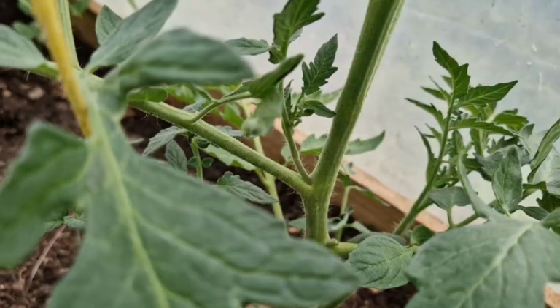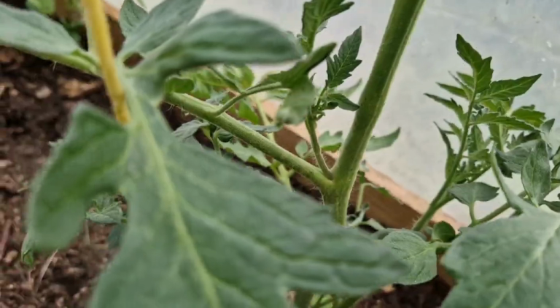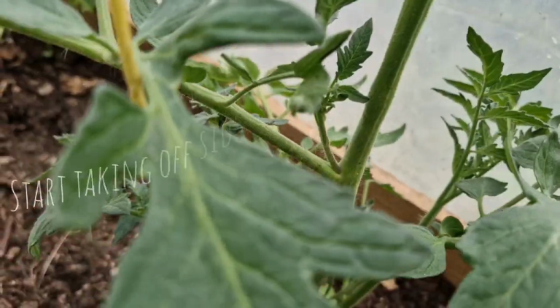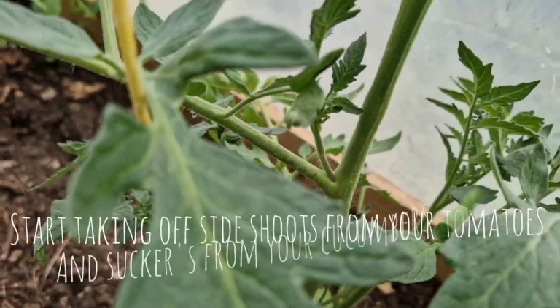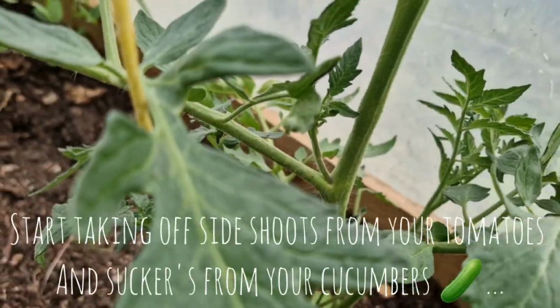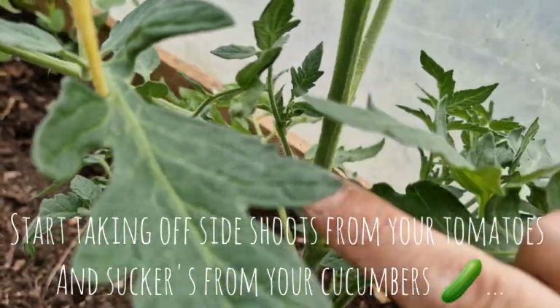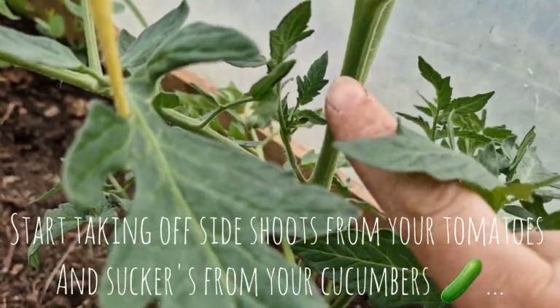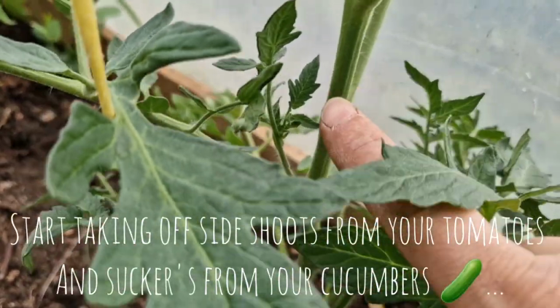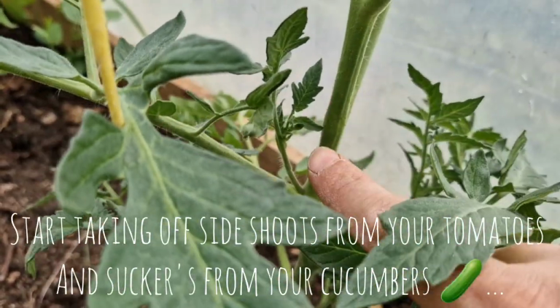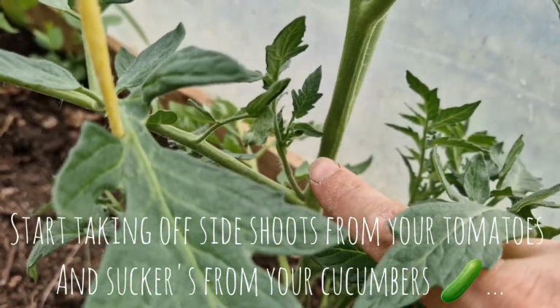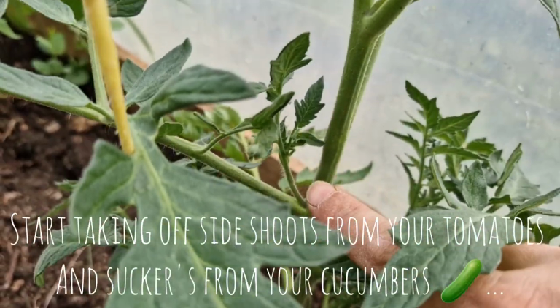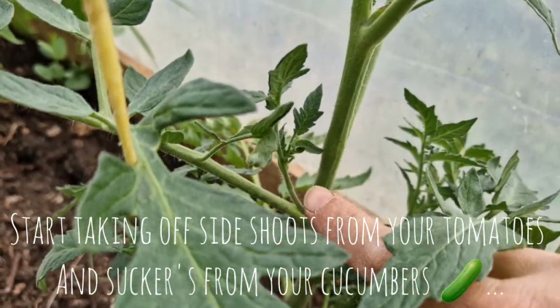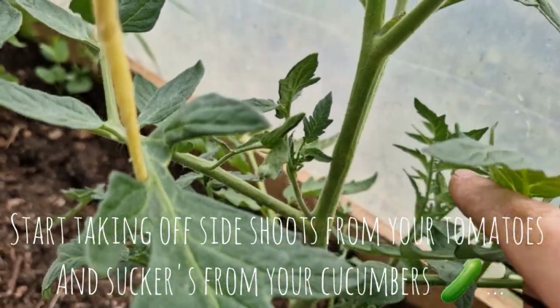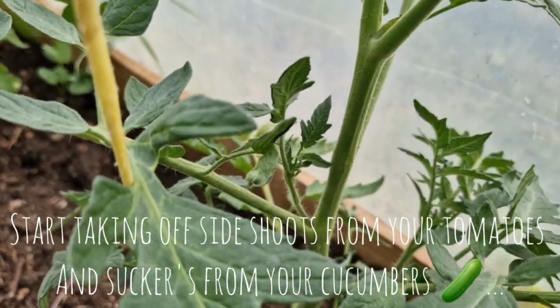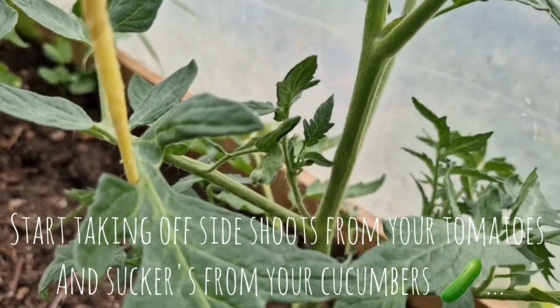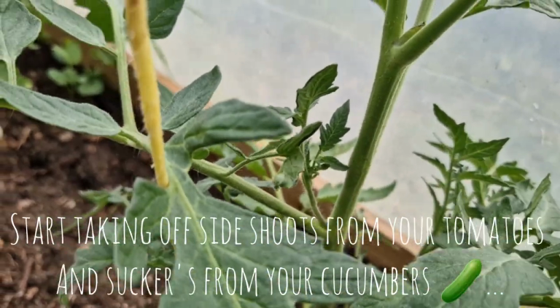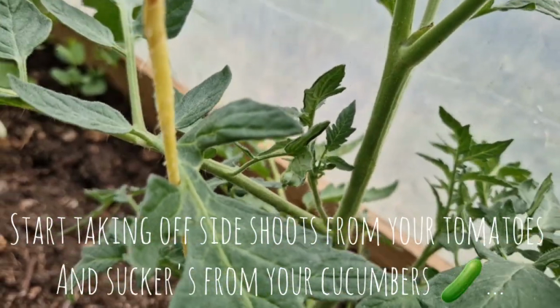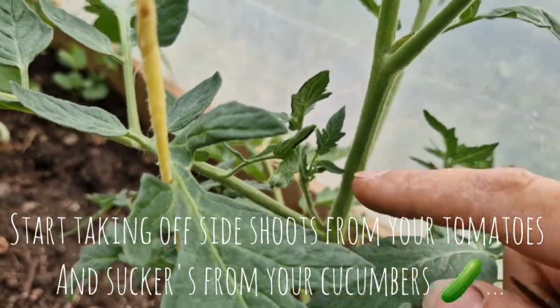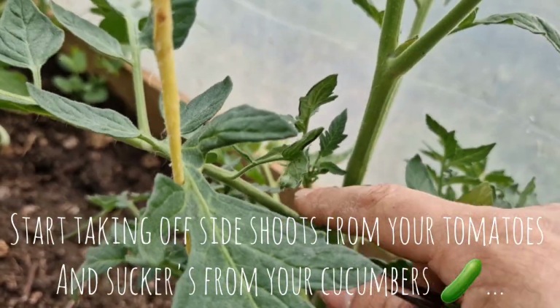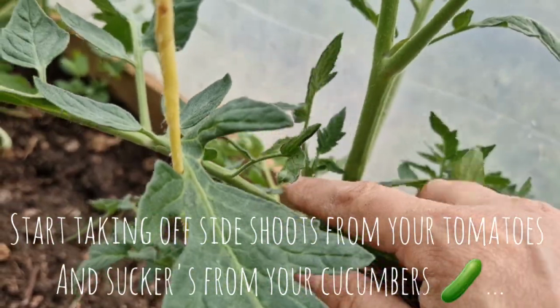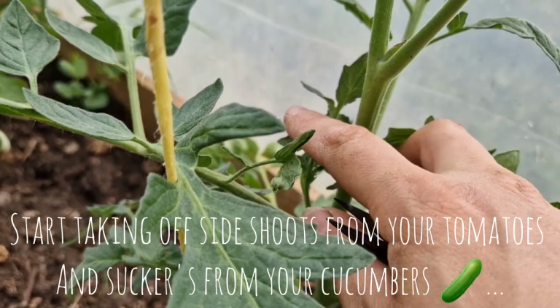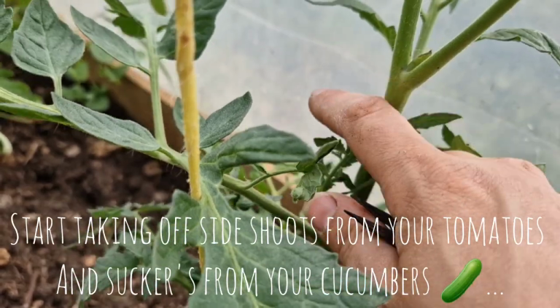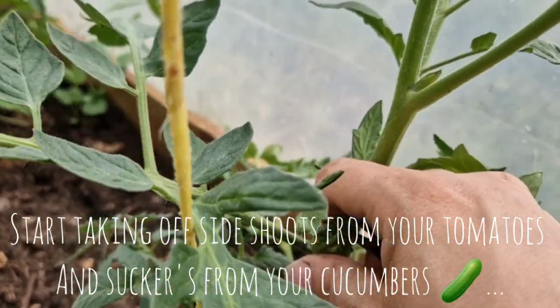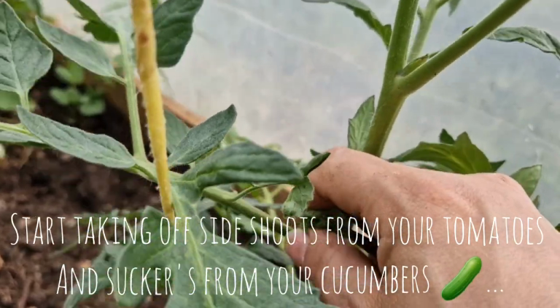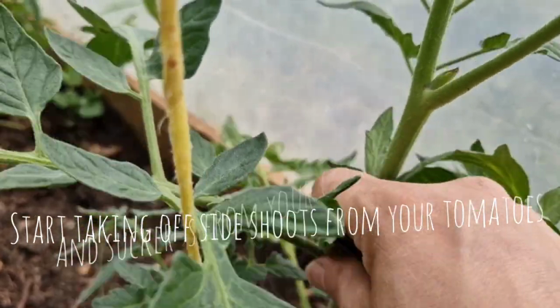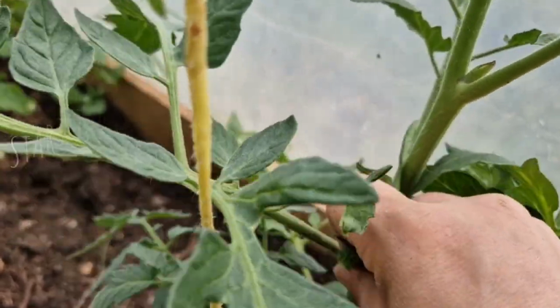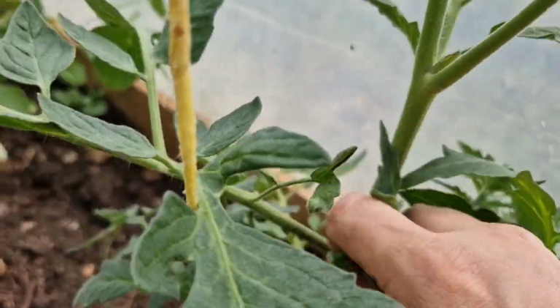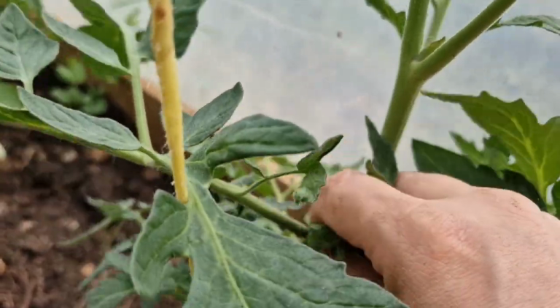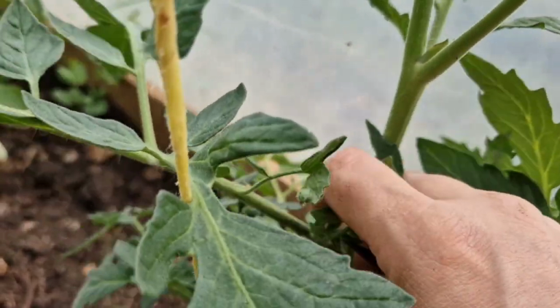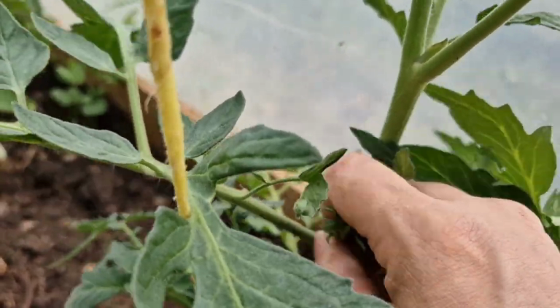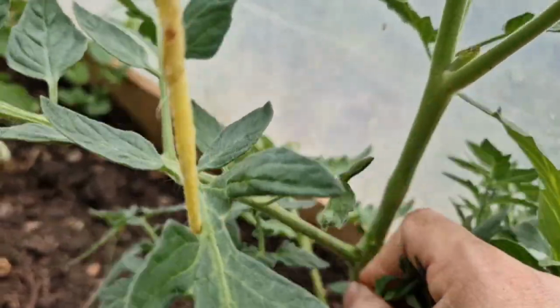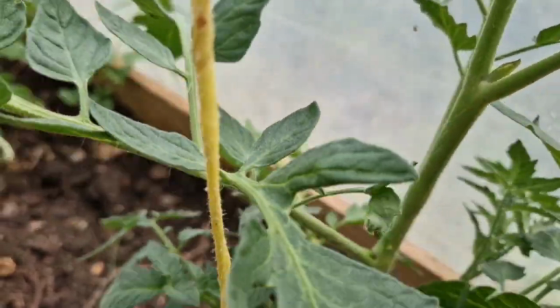One thing I've started to notice now is side shoots. Take these off if you don't want bushy plants.